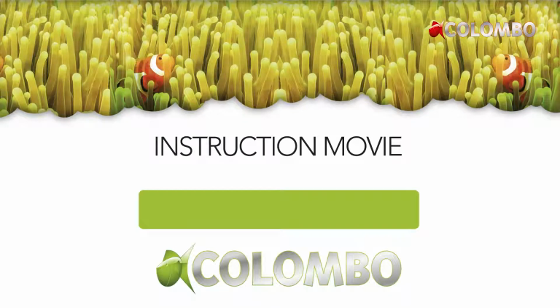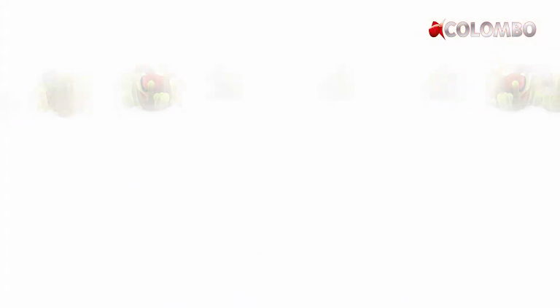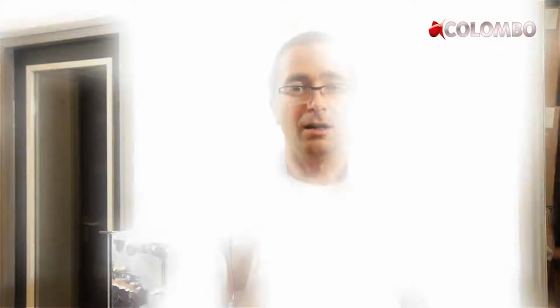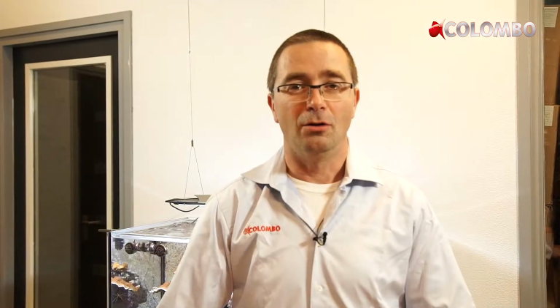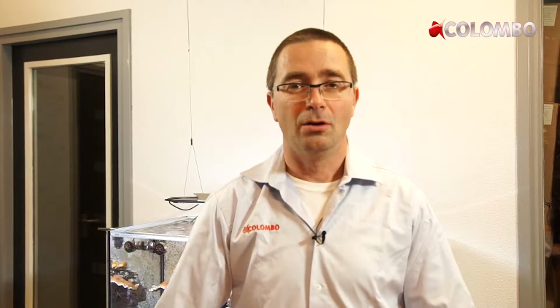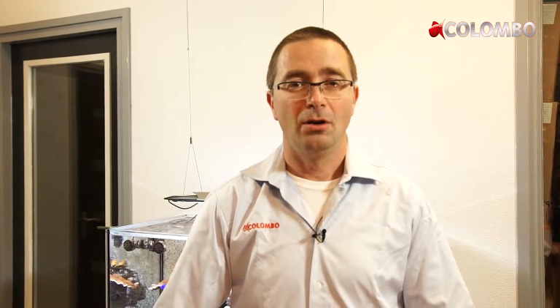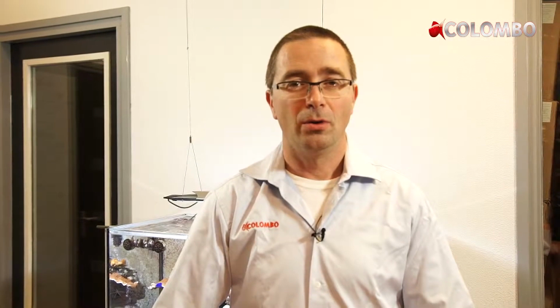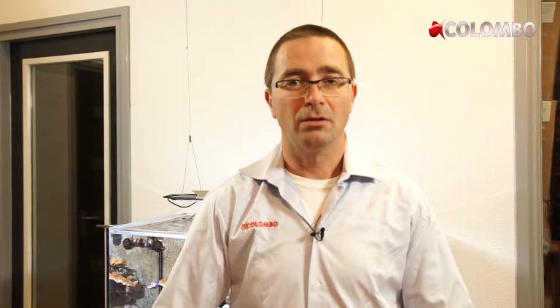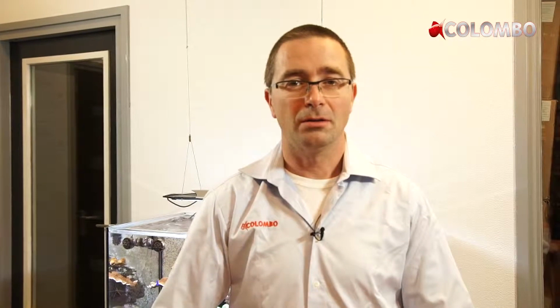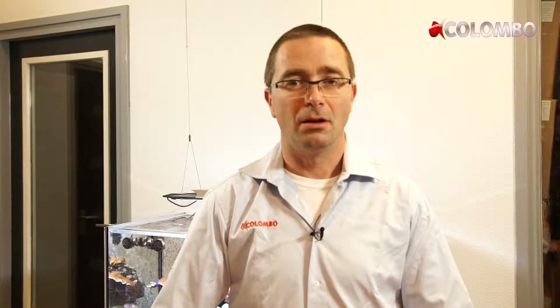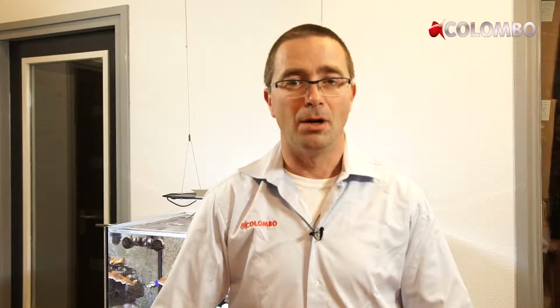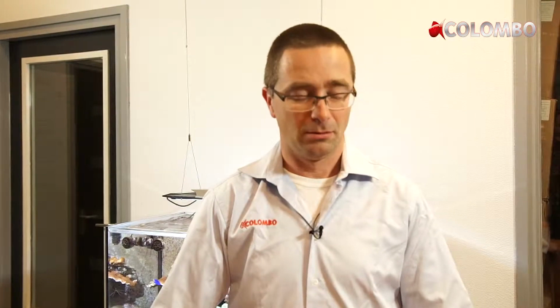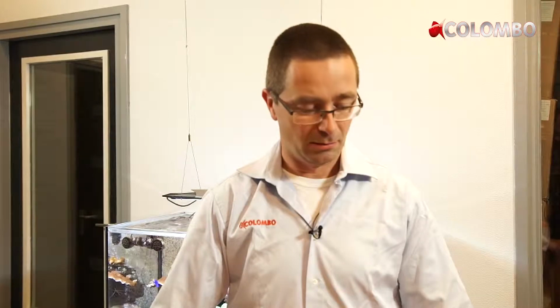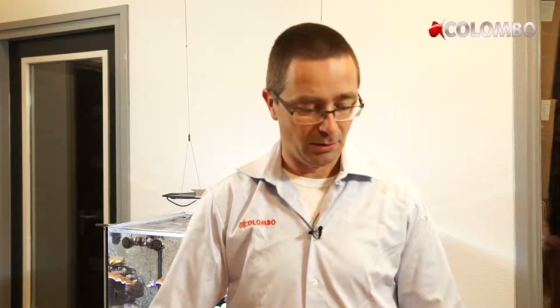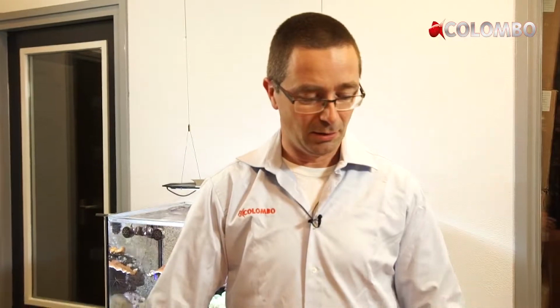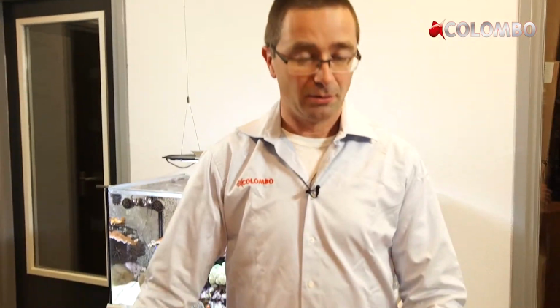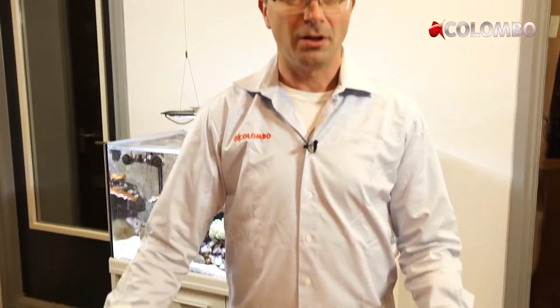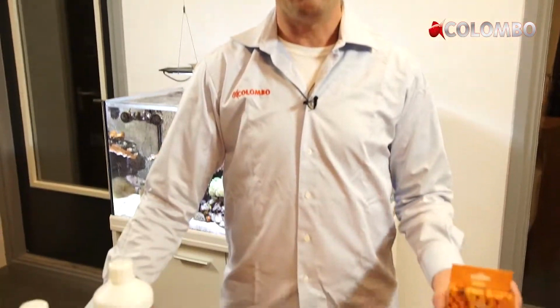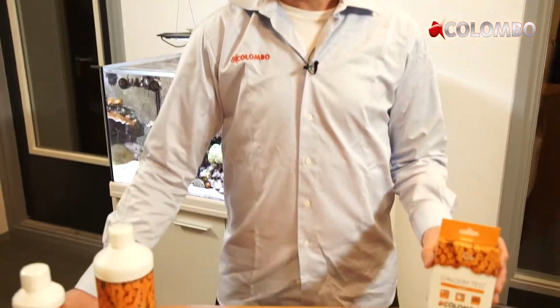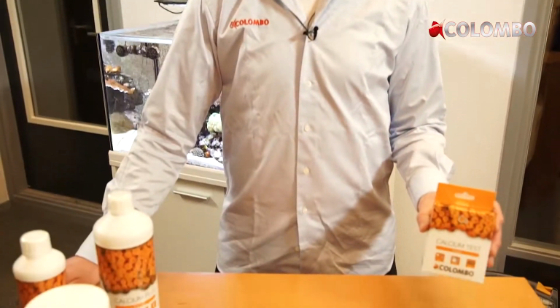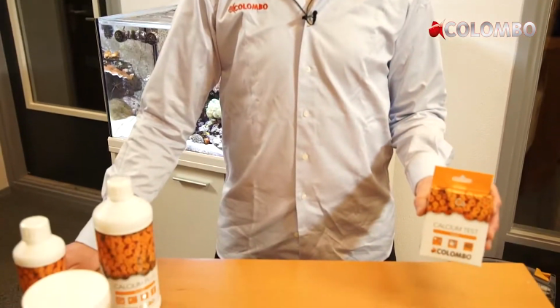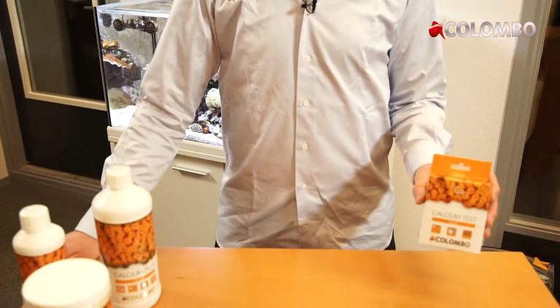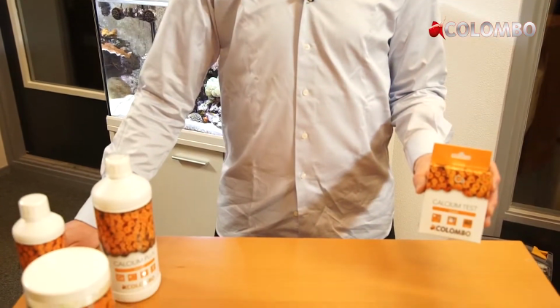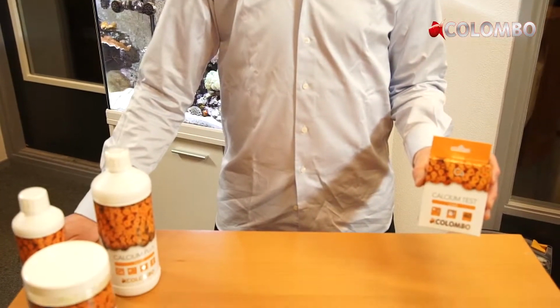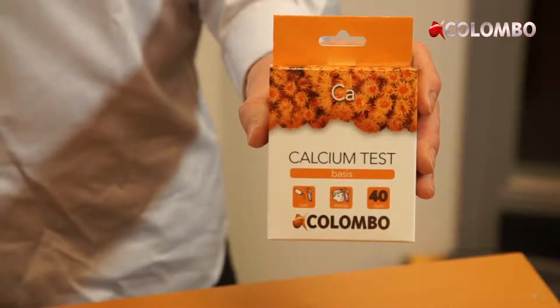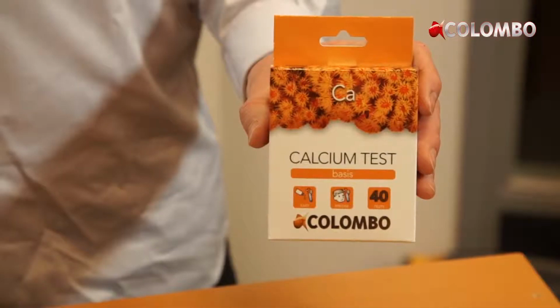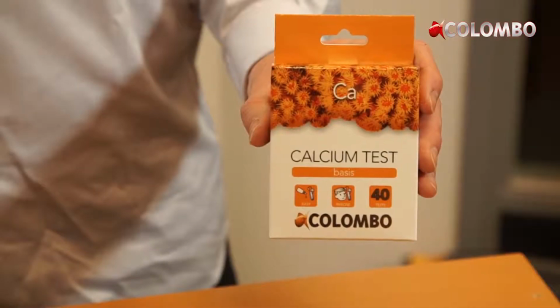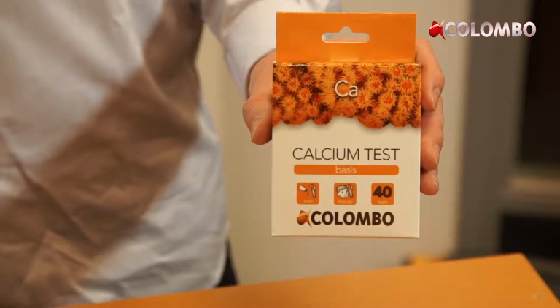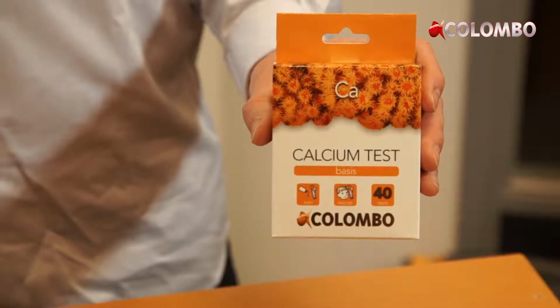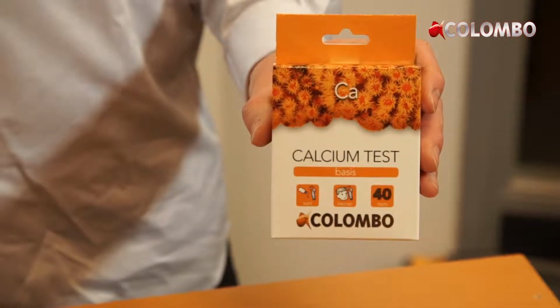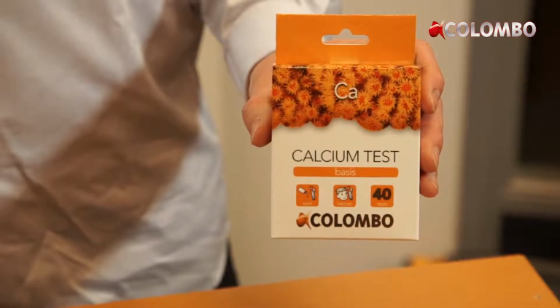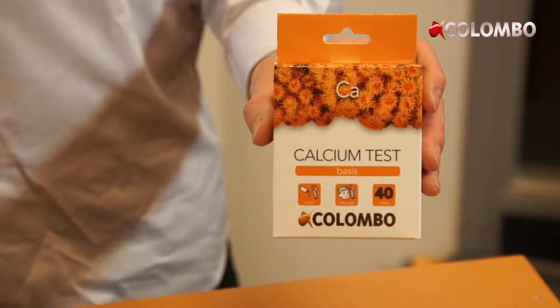Hello, welcome to Colombo. Today we show you how to do the Colombo marine calcium test.